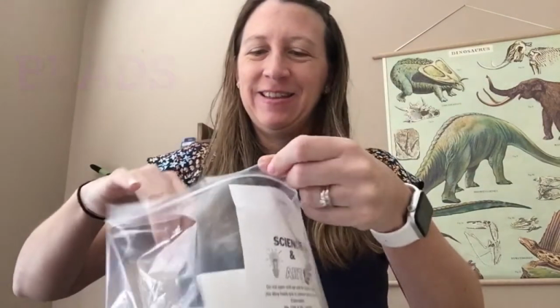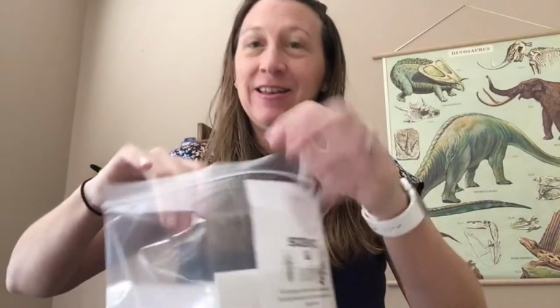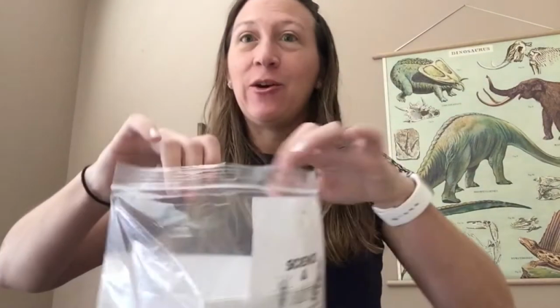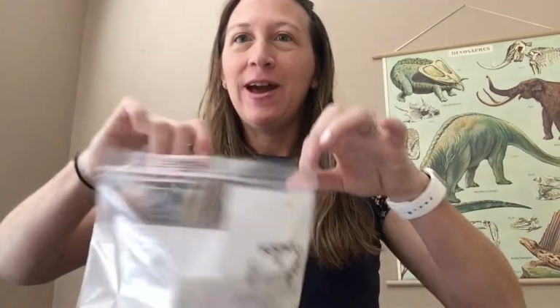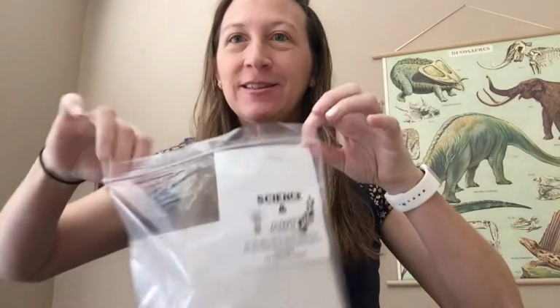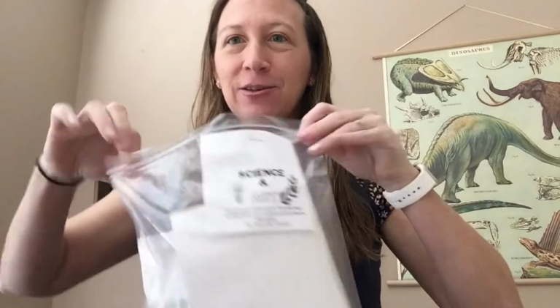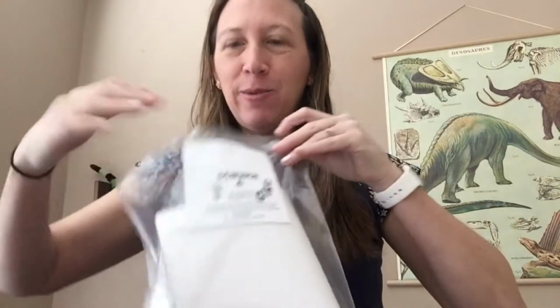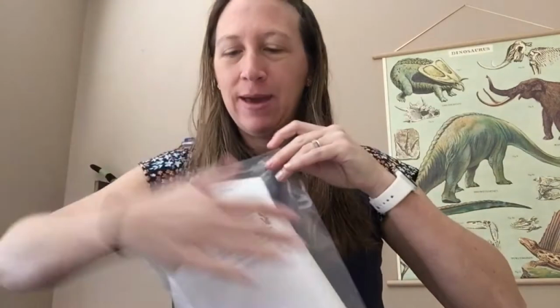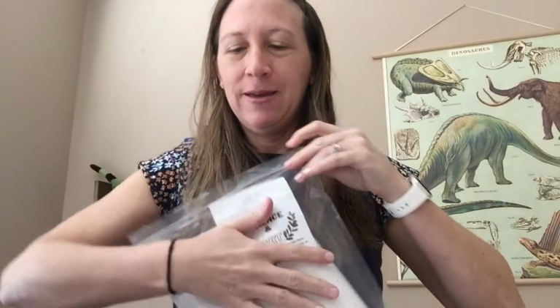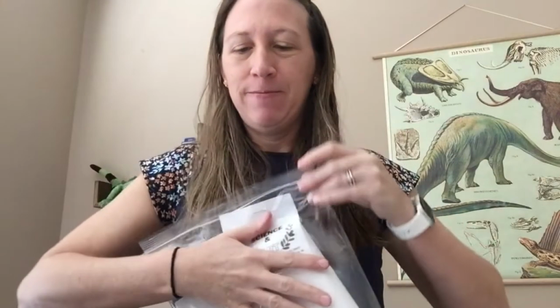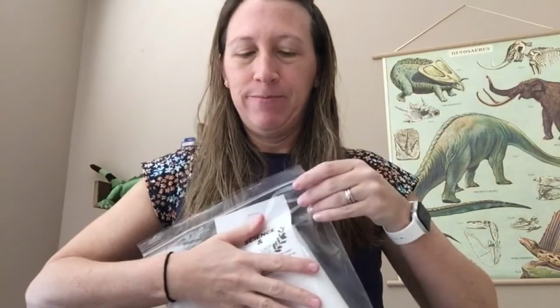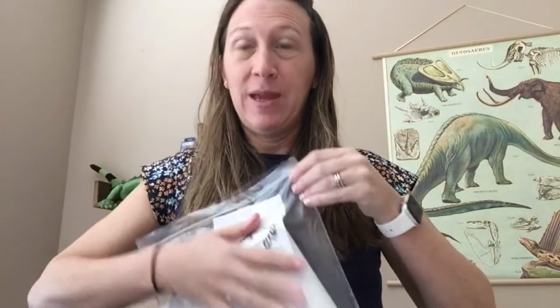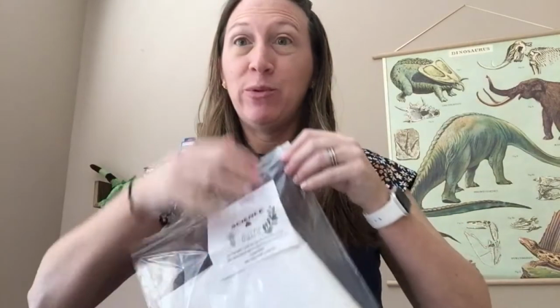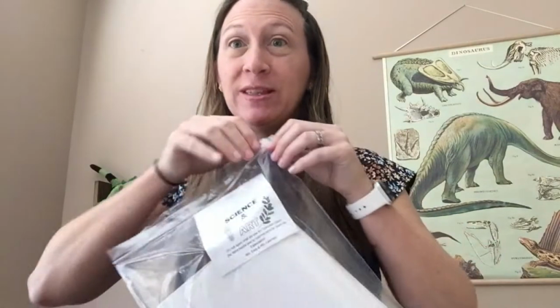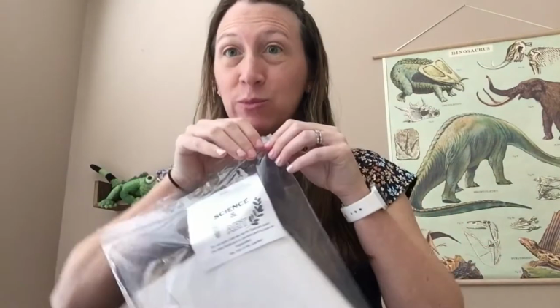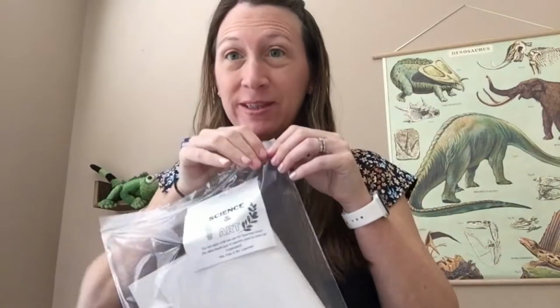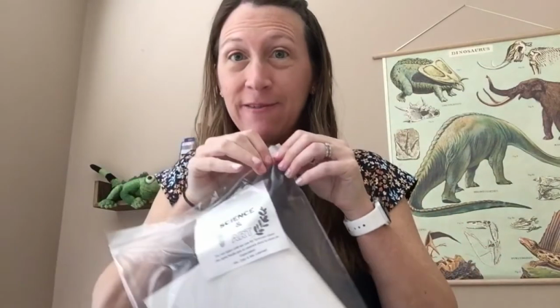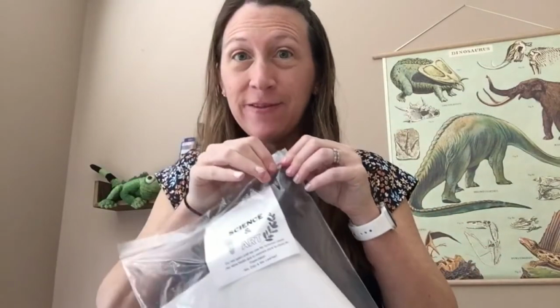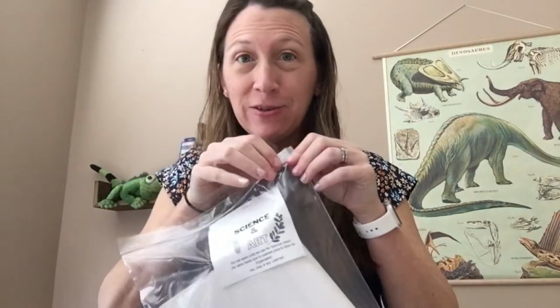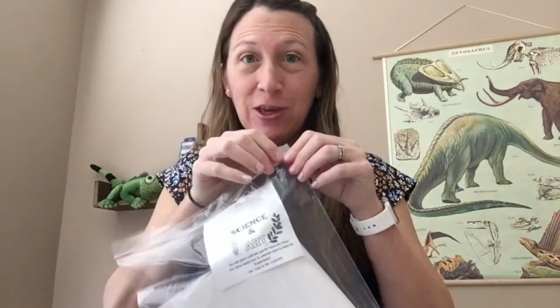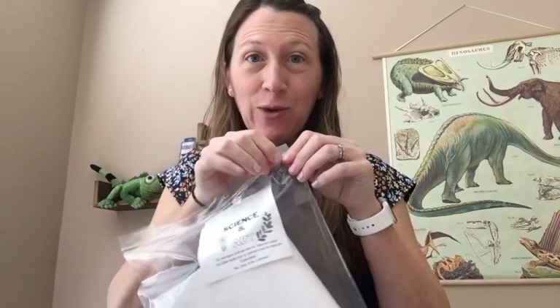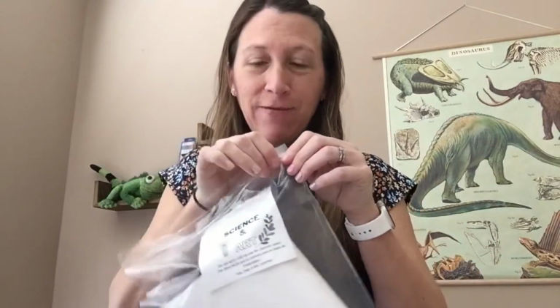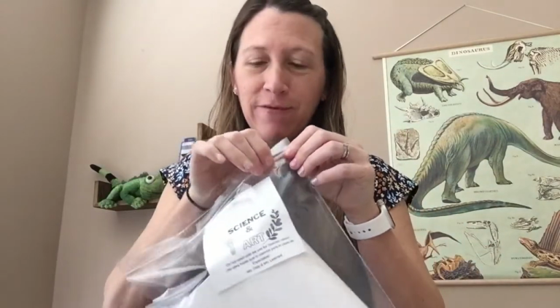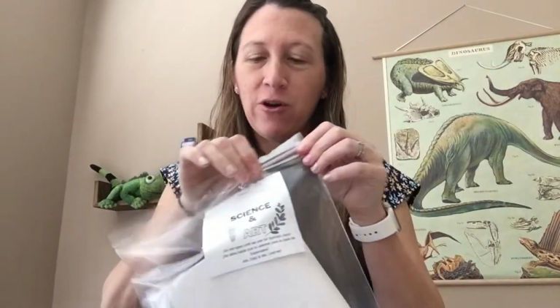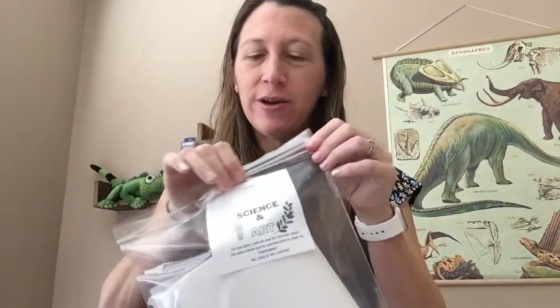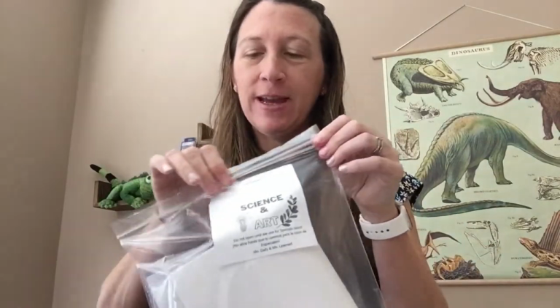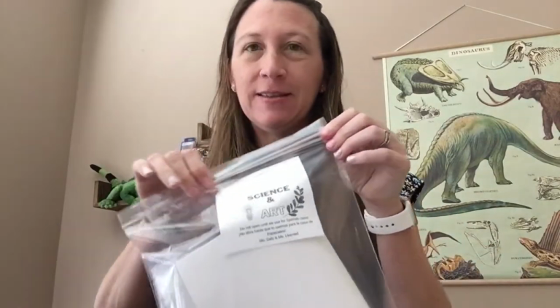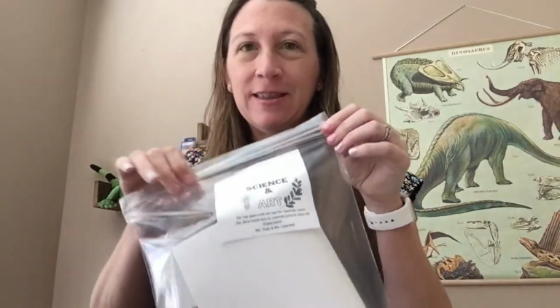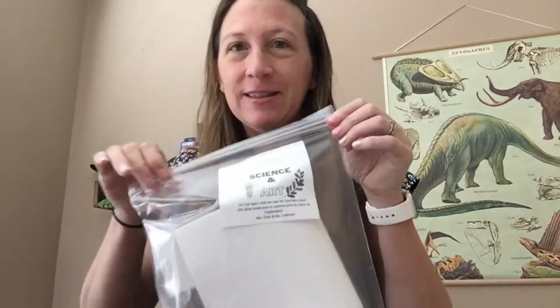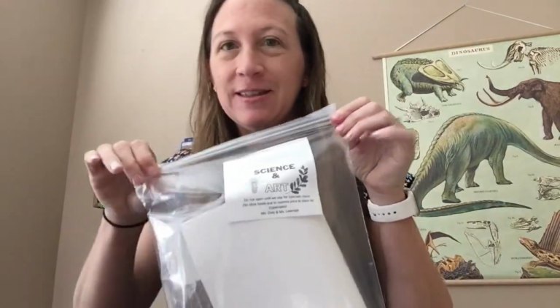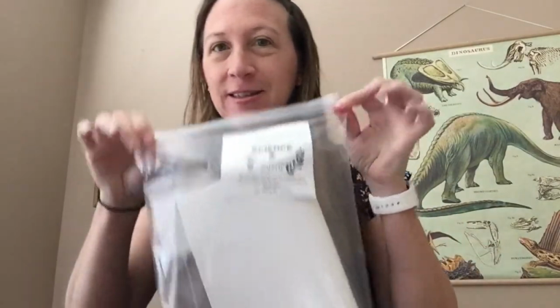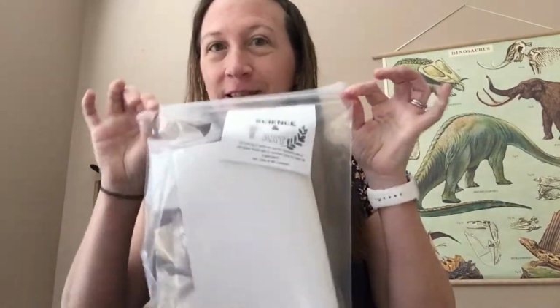Go ahead and seal the bag and put it somewhere safe so that you have it for our next lesson together.